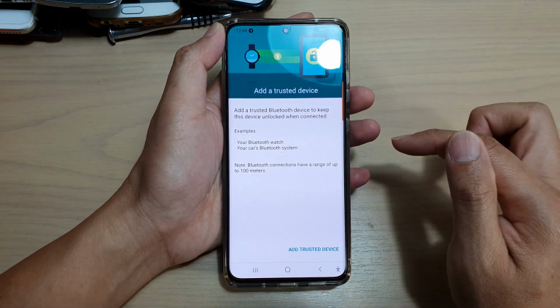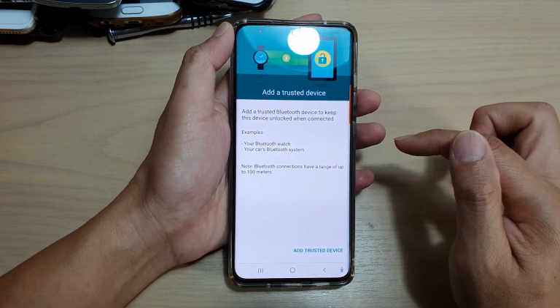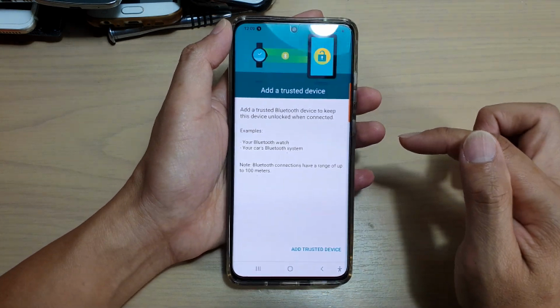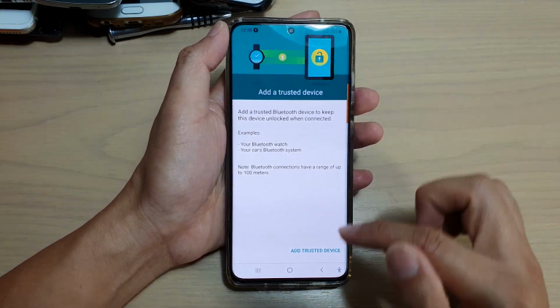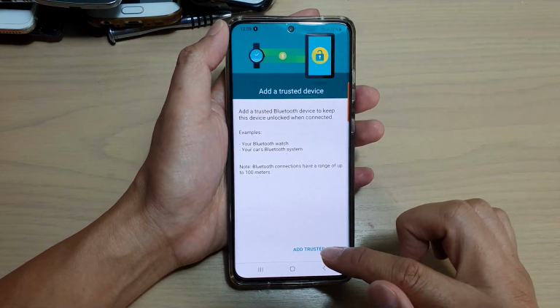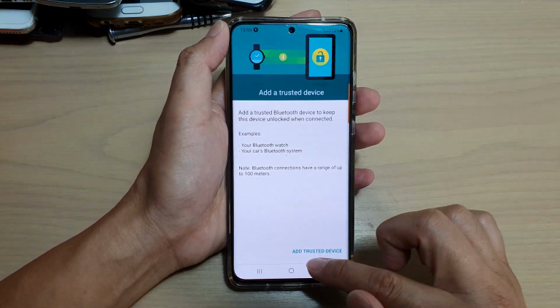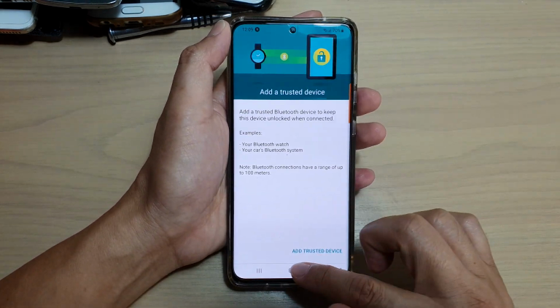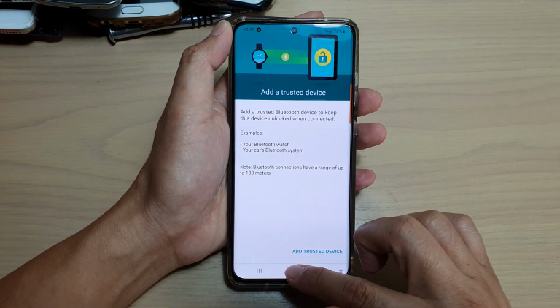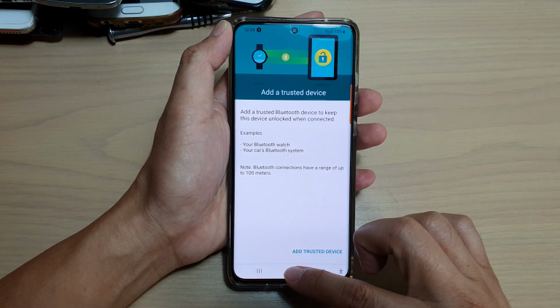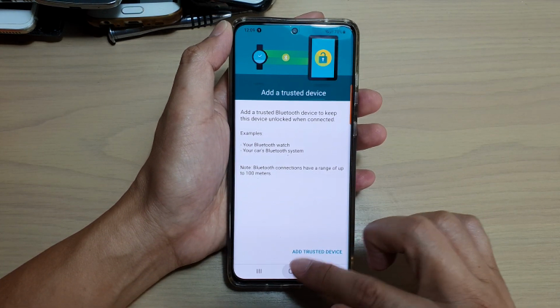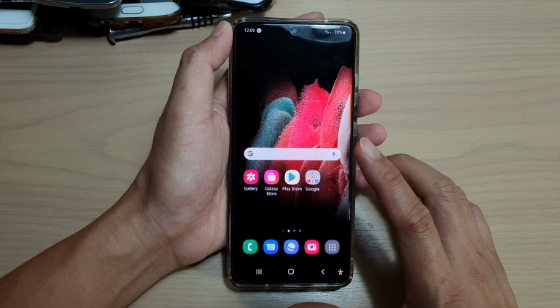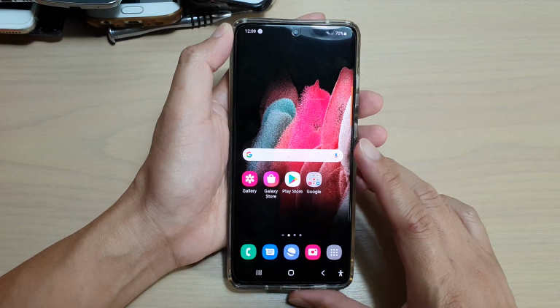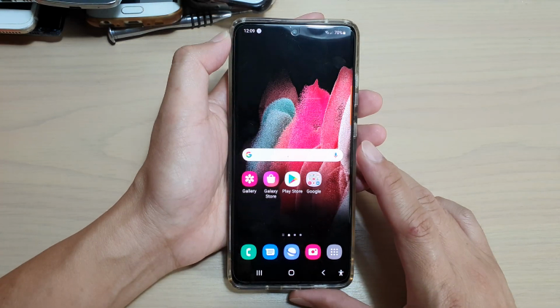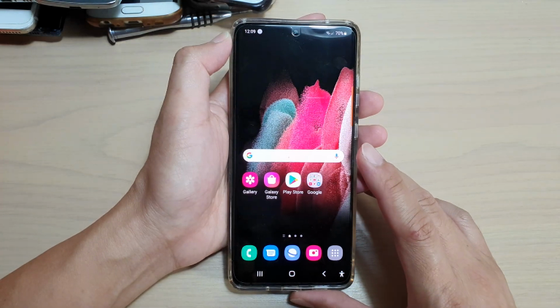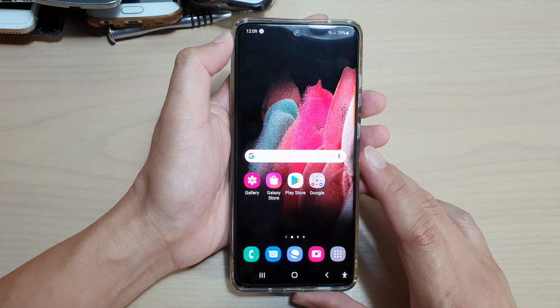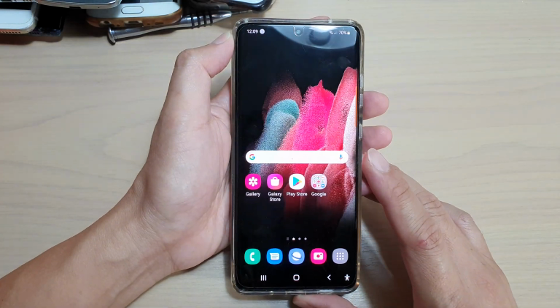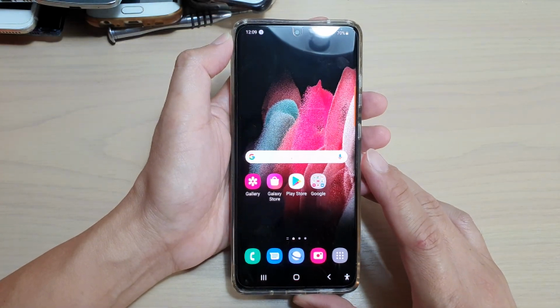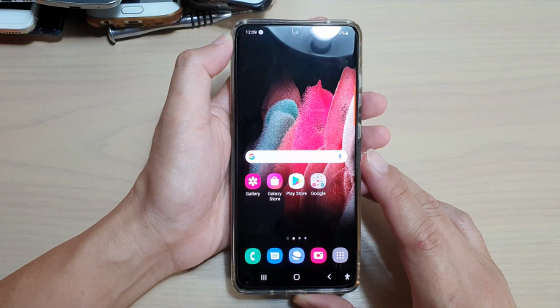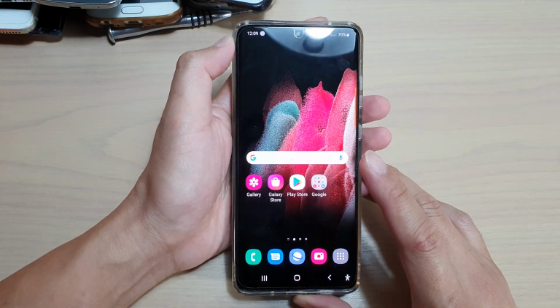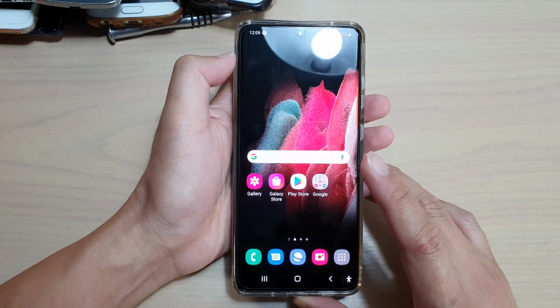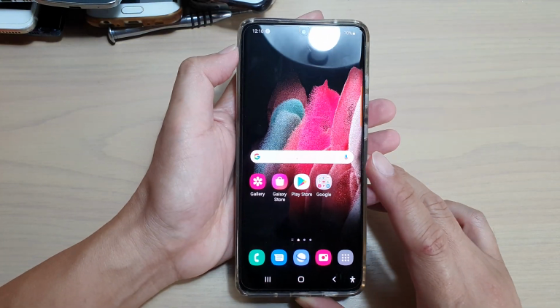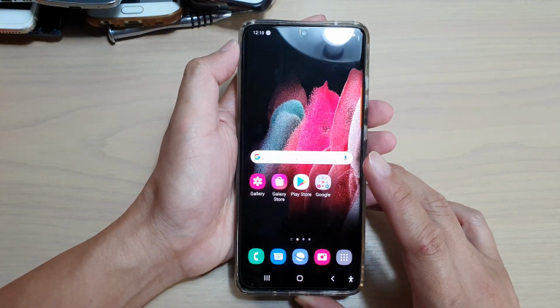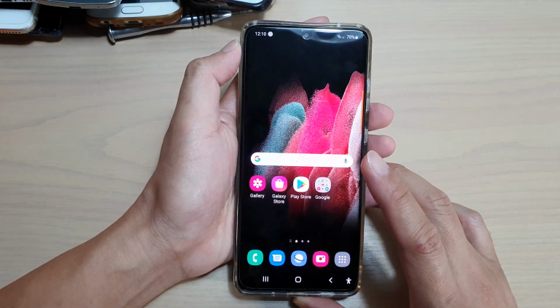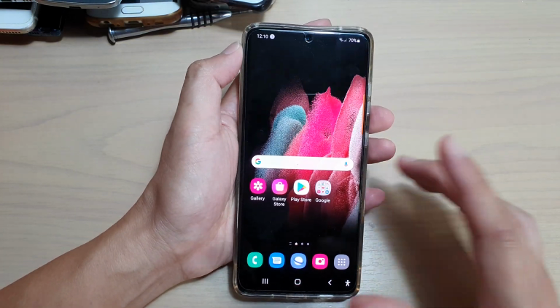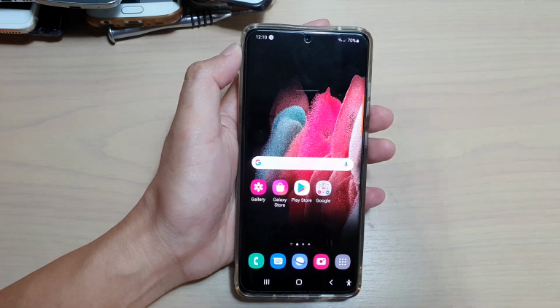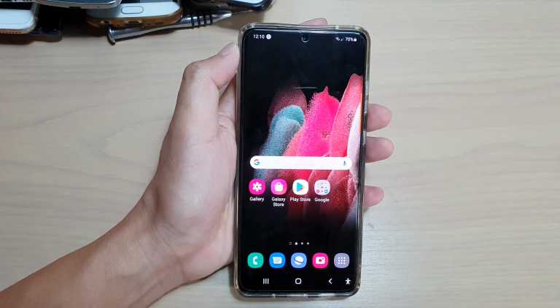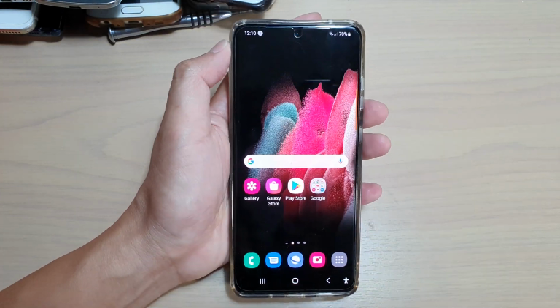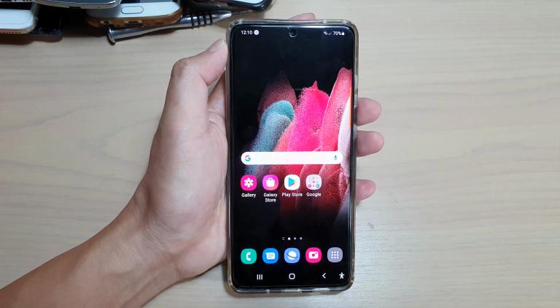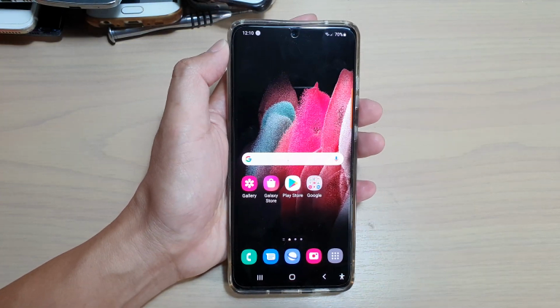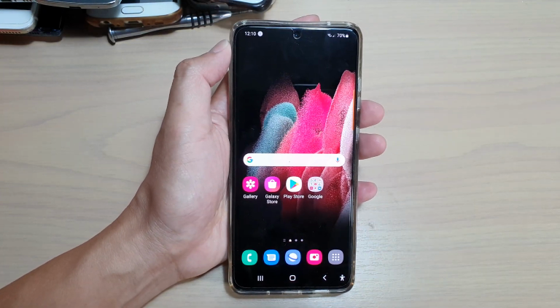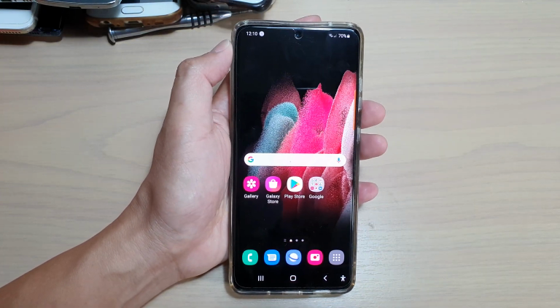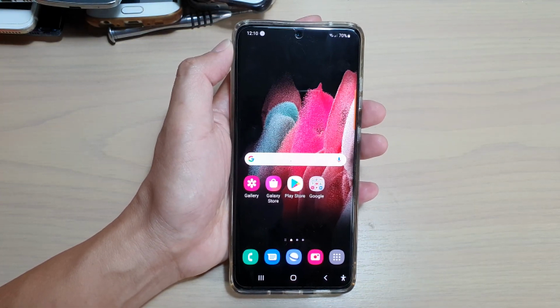And that's it. Tap on the home key to go back to your home screen. Thank you for watching — please subscribe to my channel for more videos.